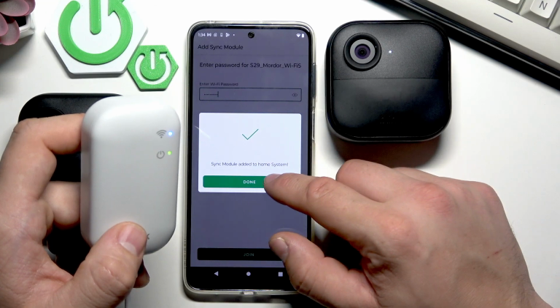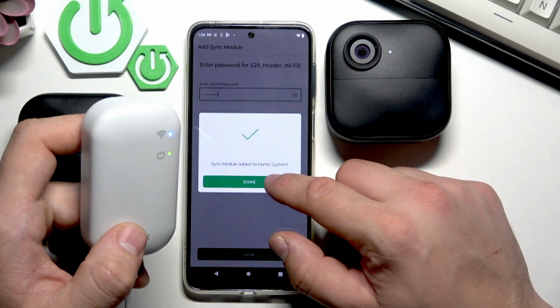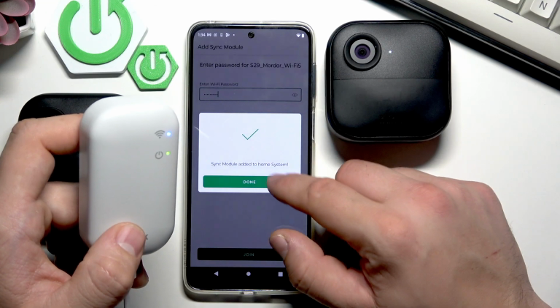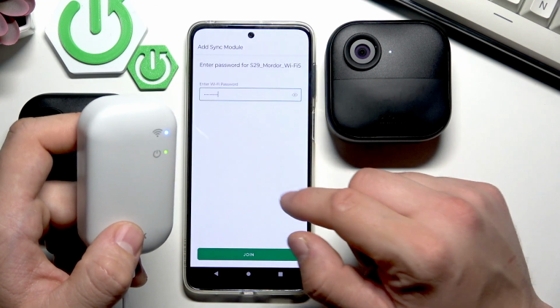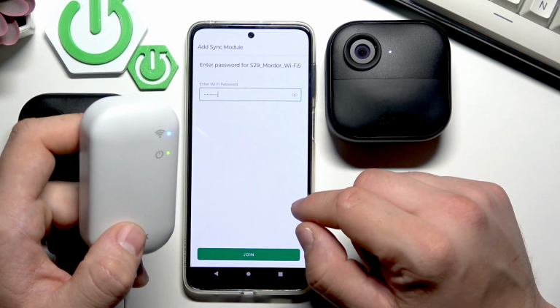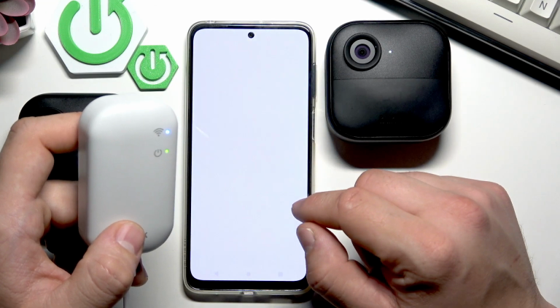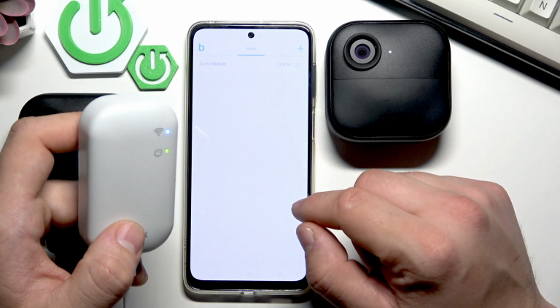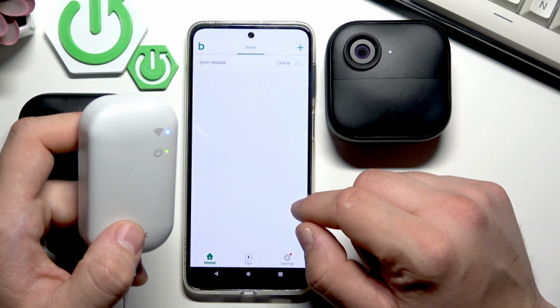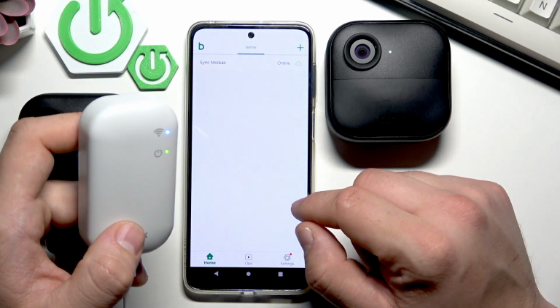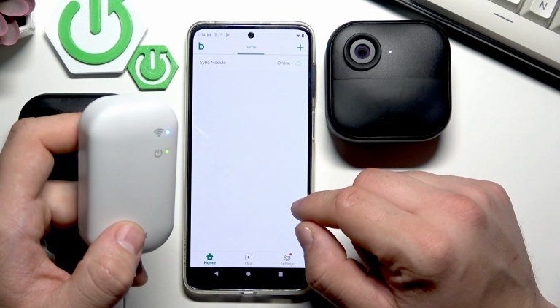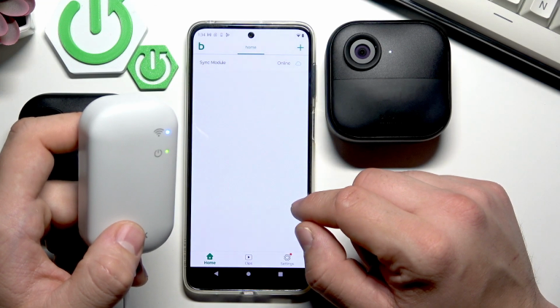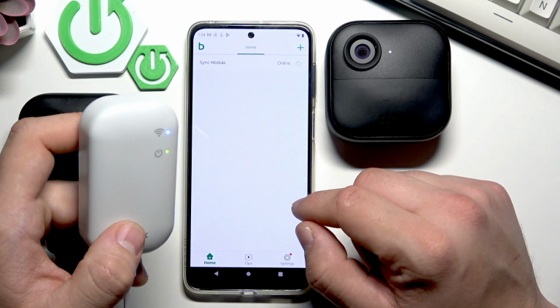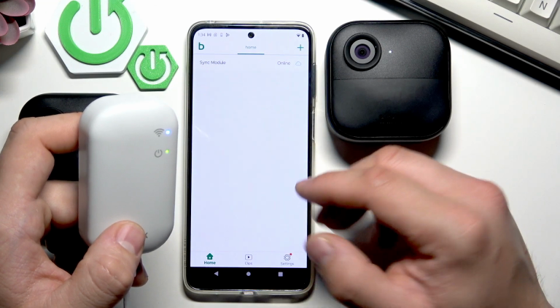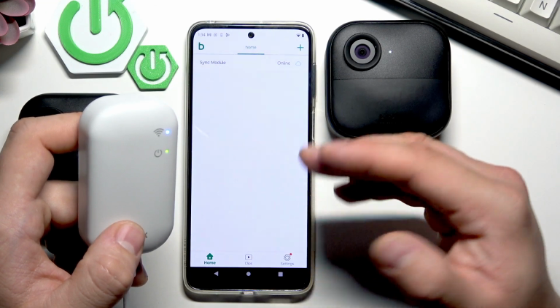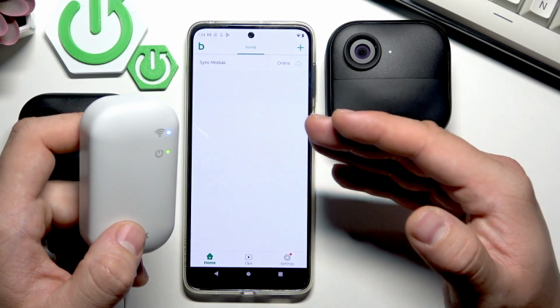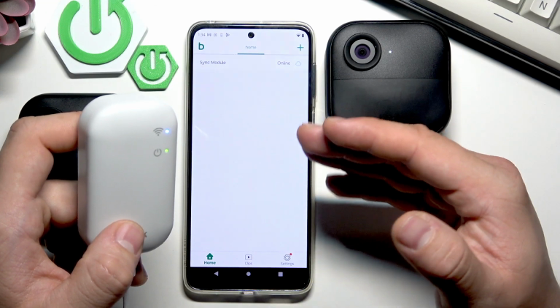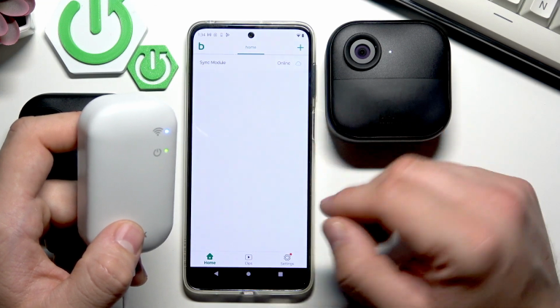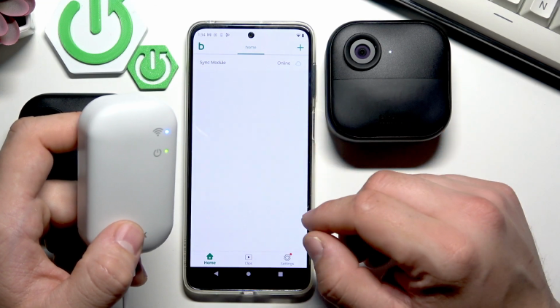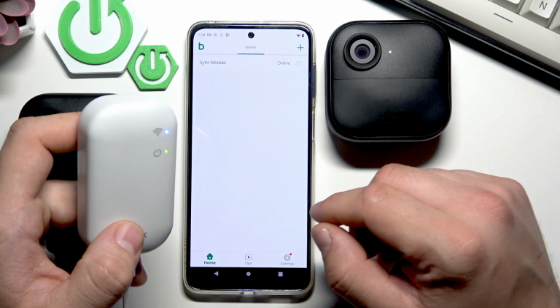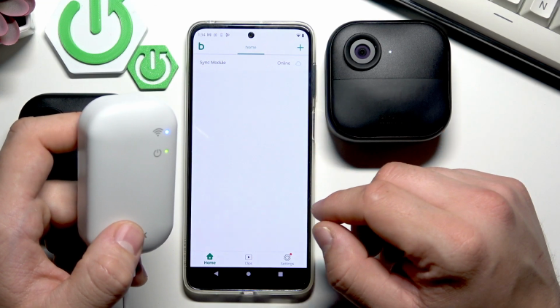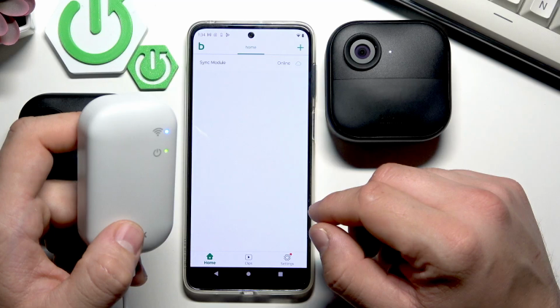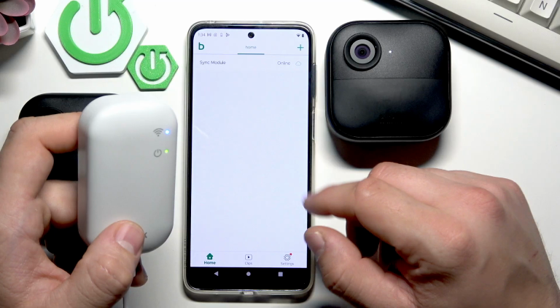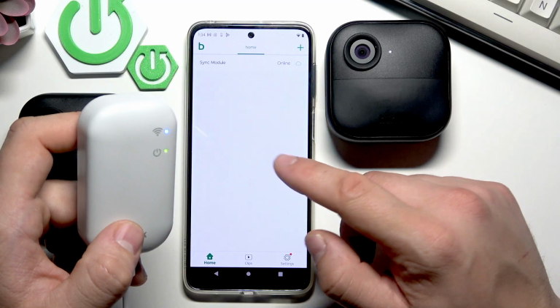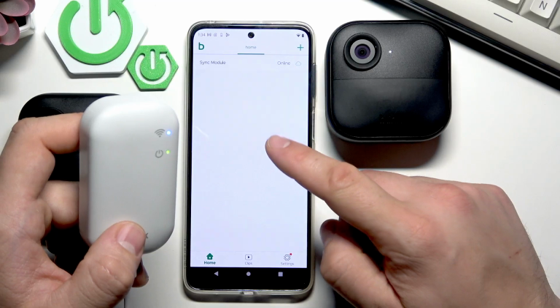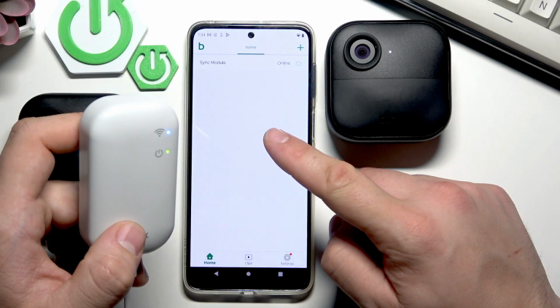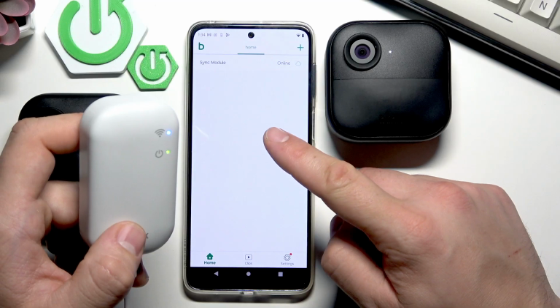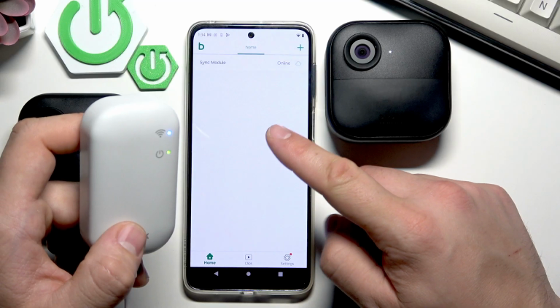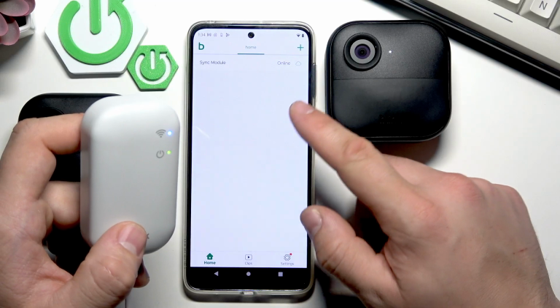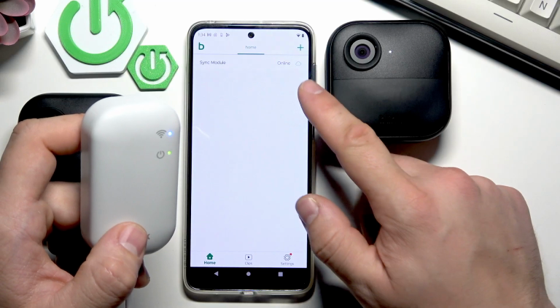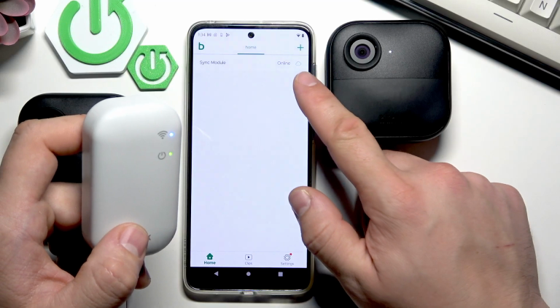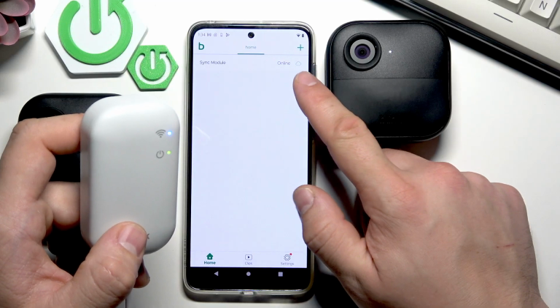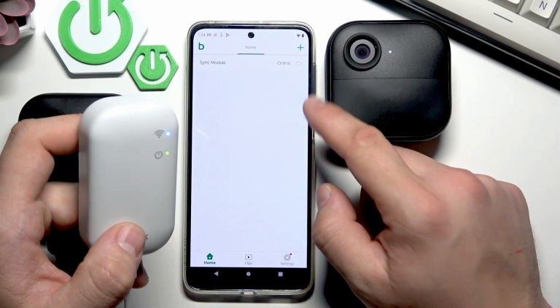Tap done. And it's set — your sync module is online.